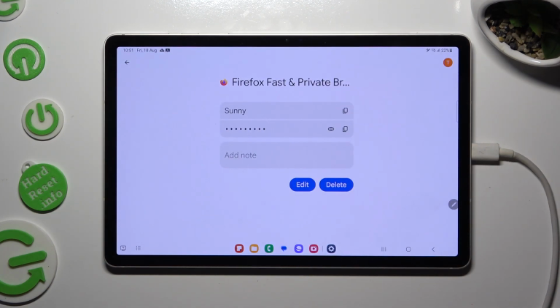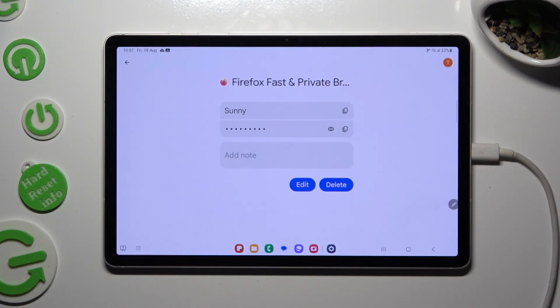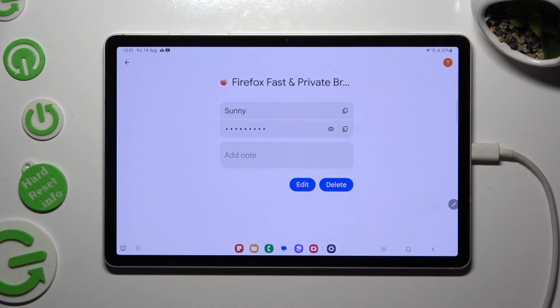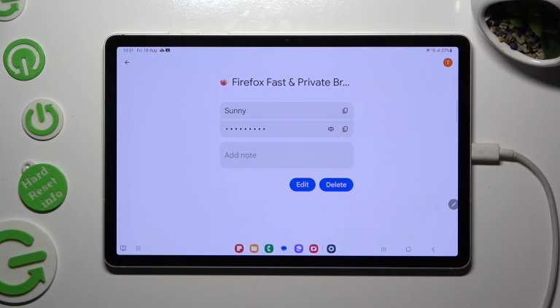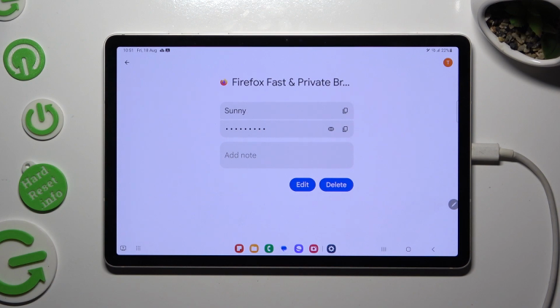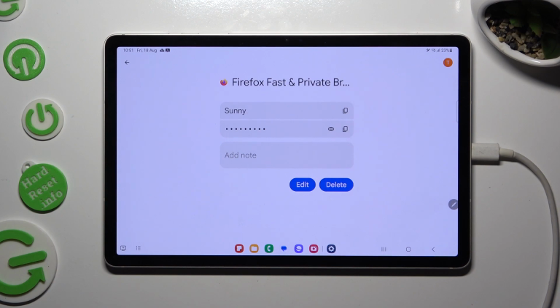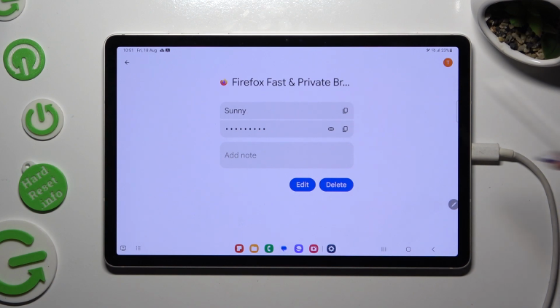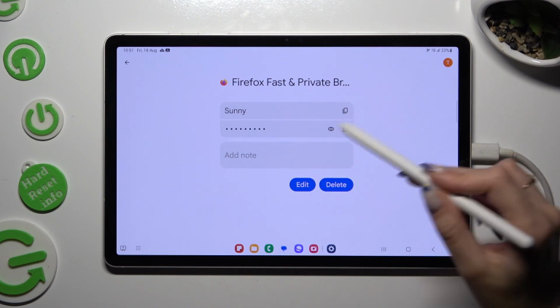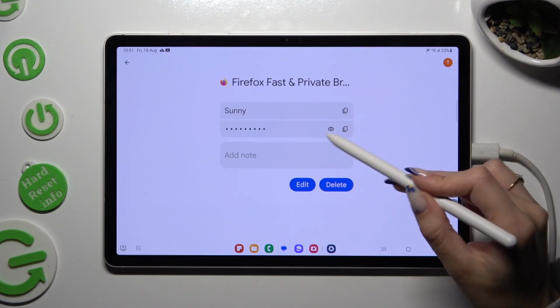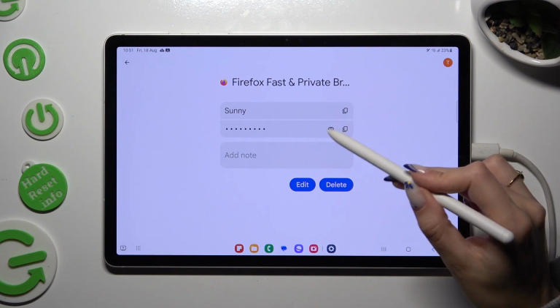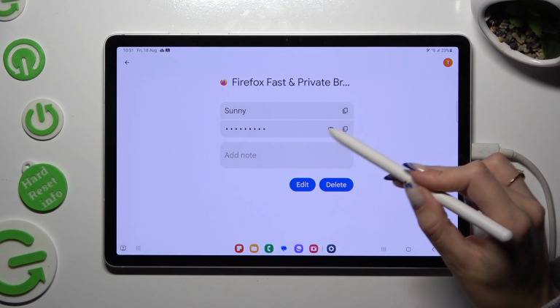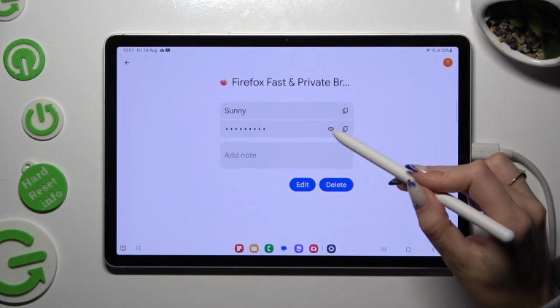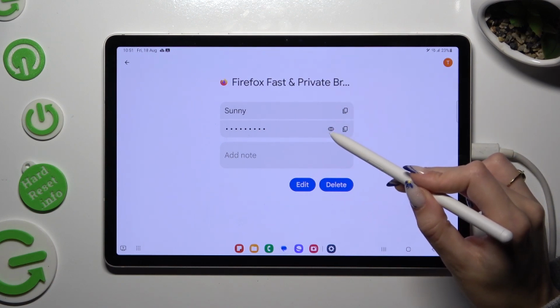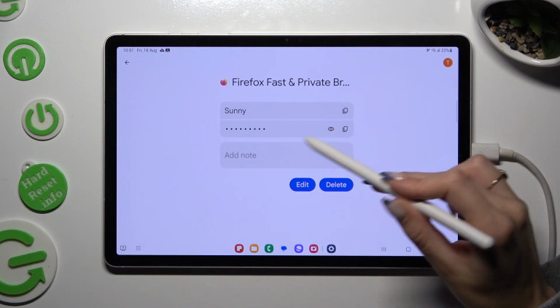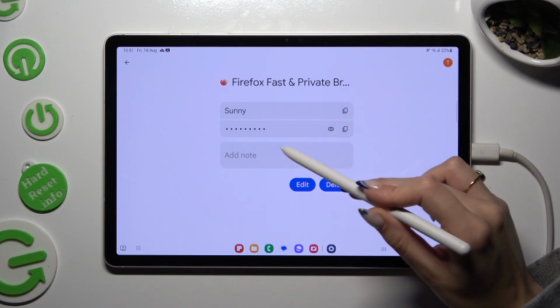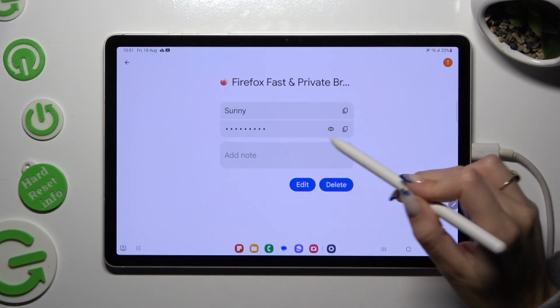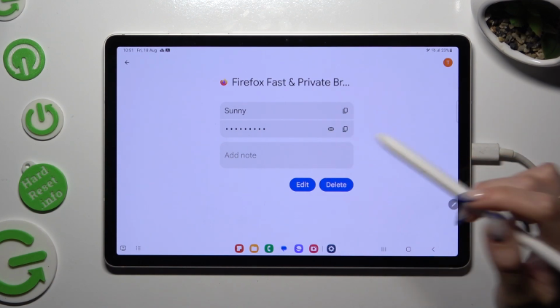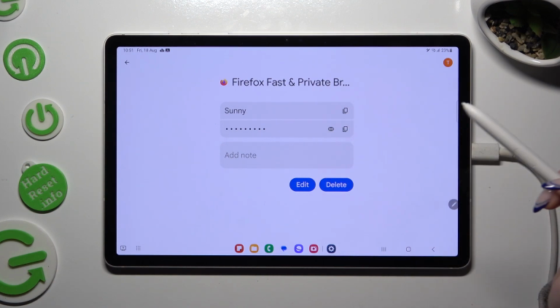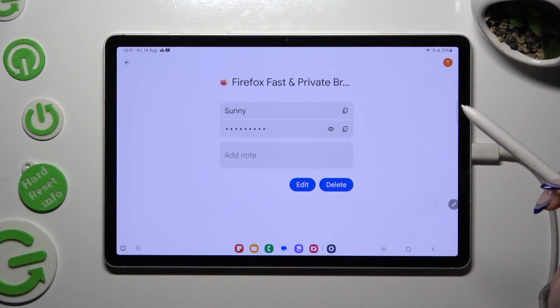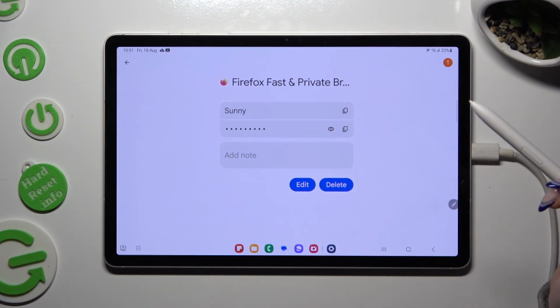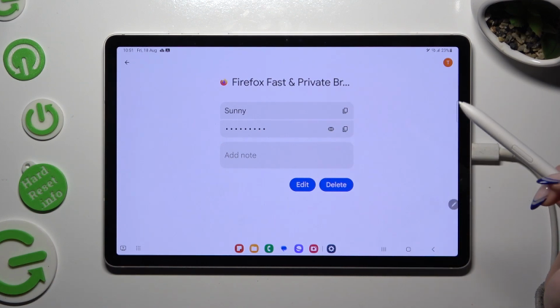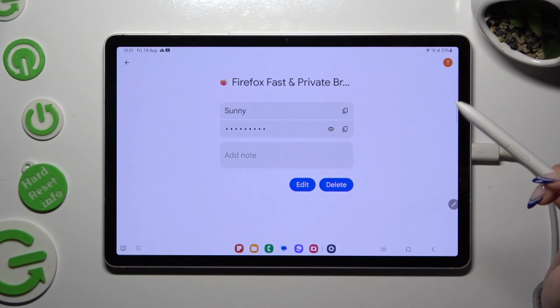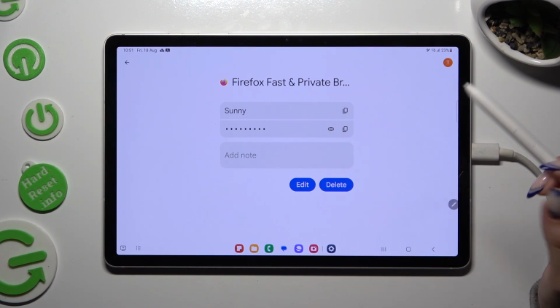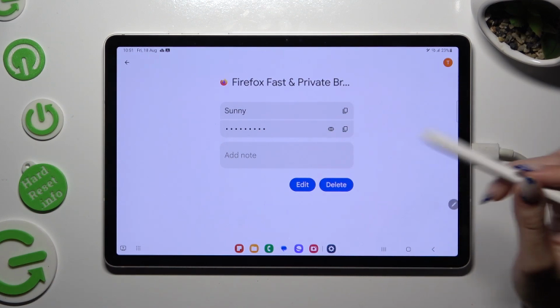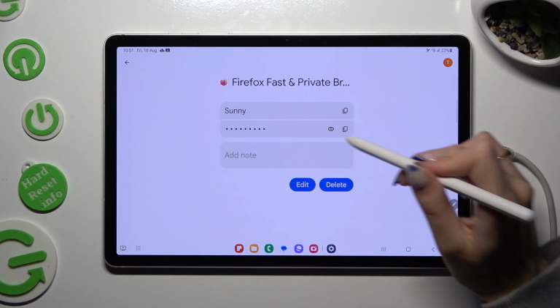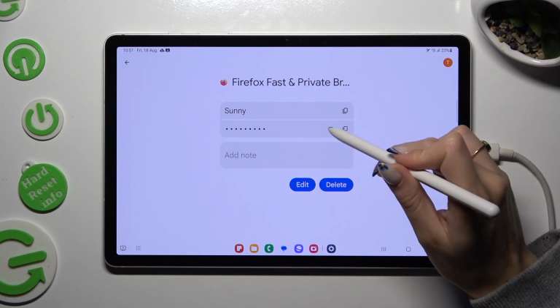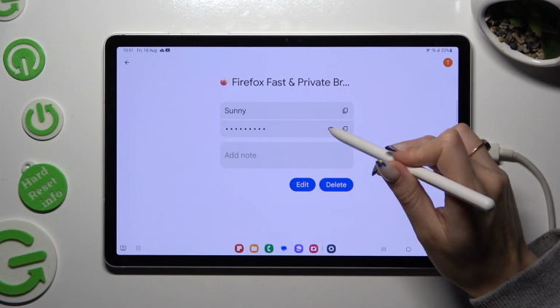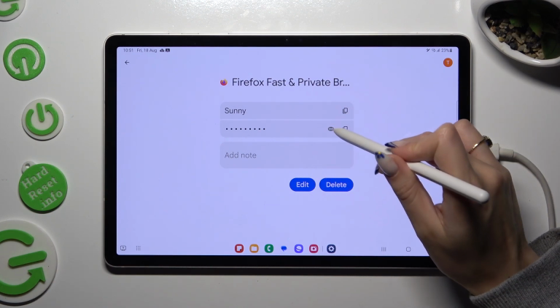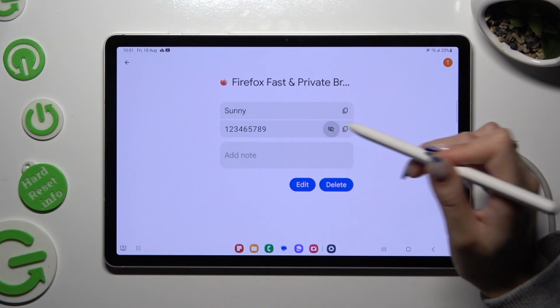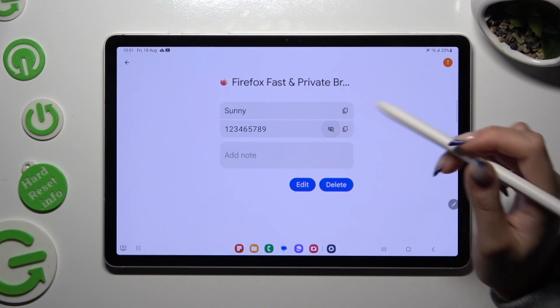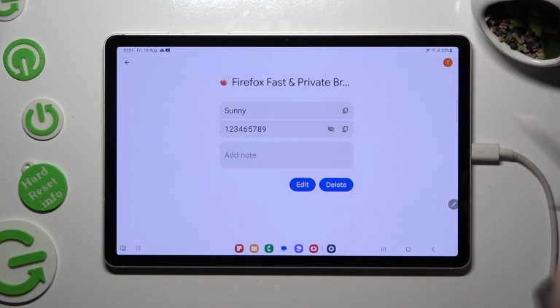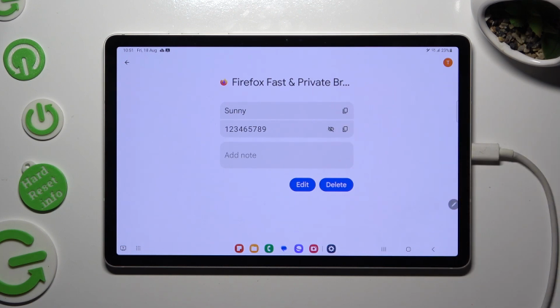Lastly, just click on the eye icon next to your password to make it visible.